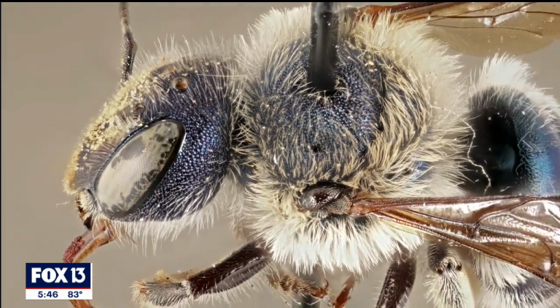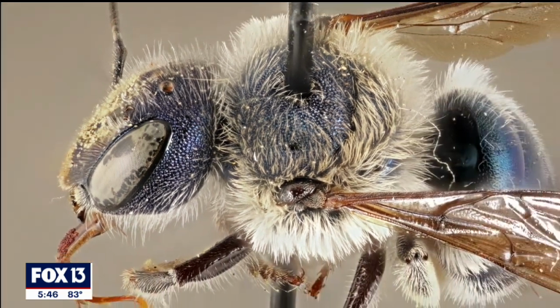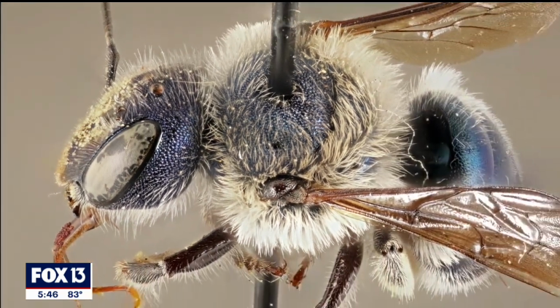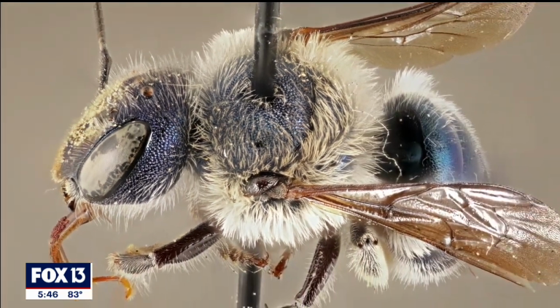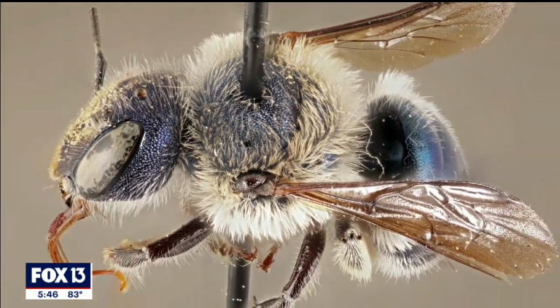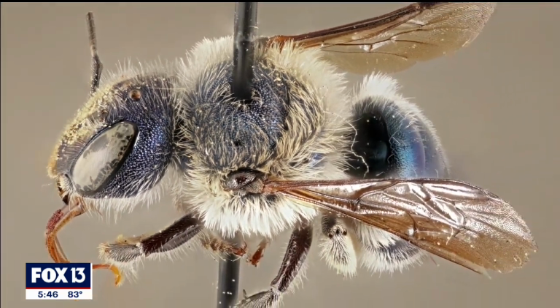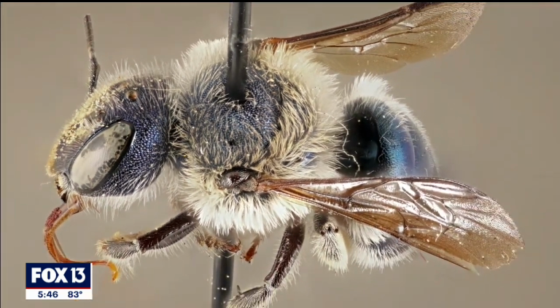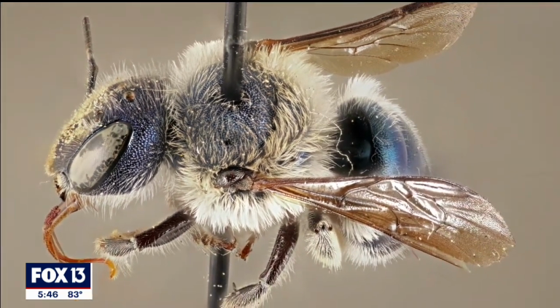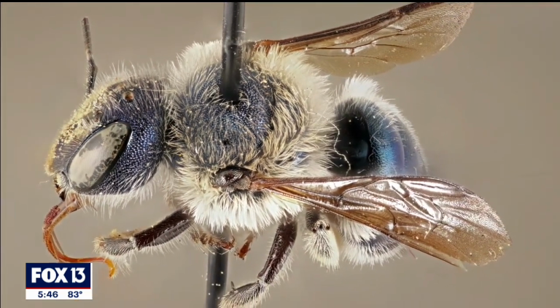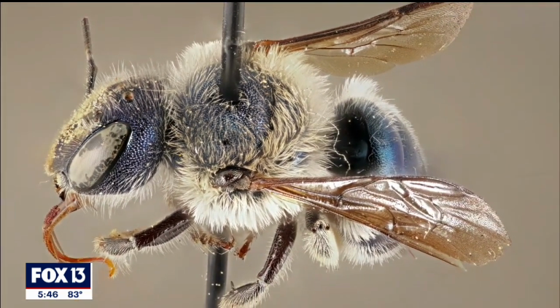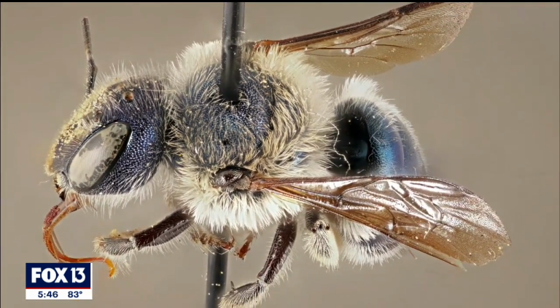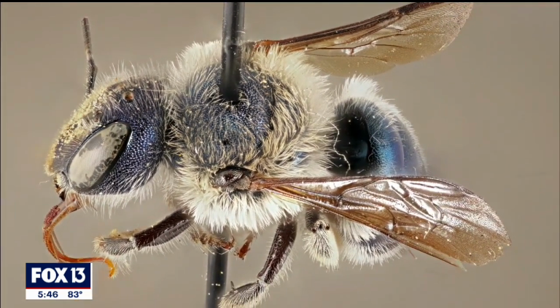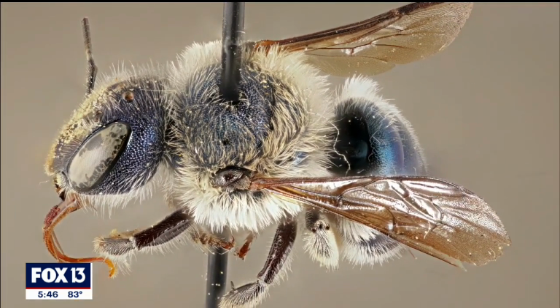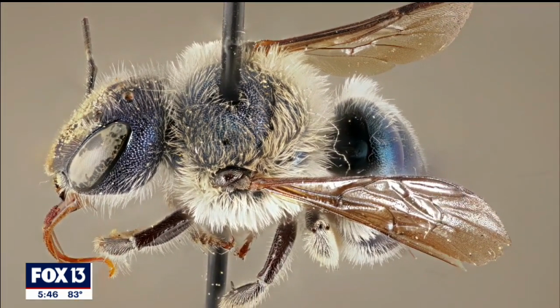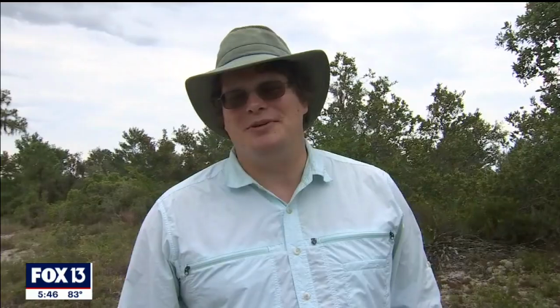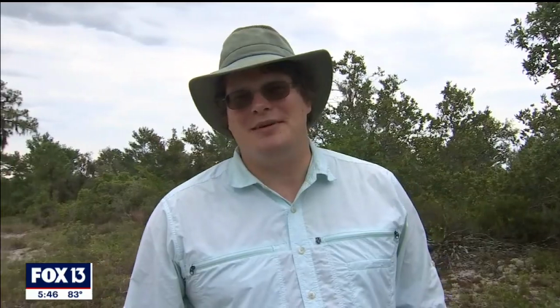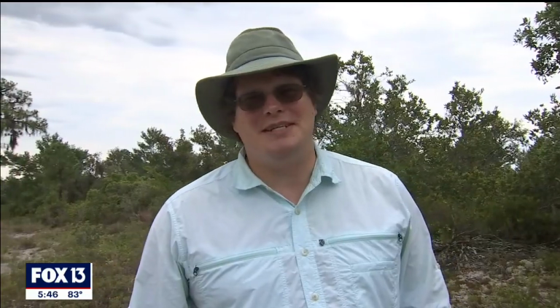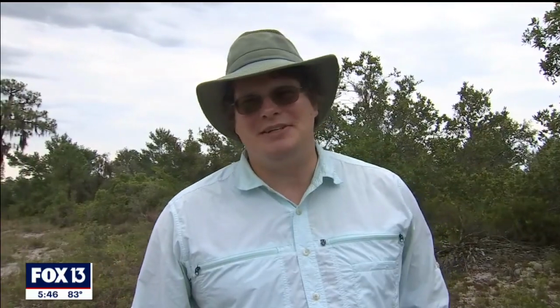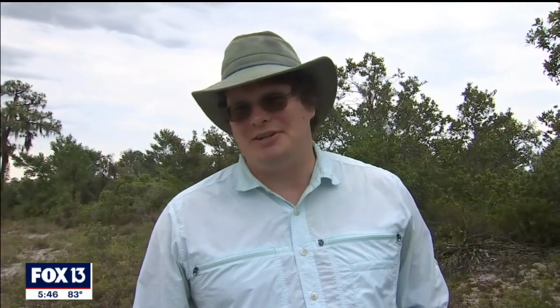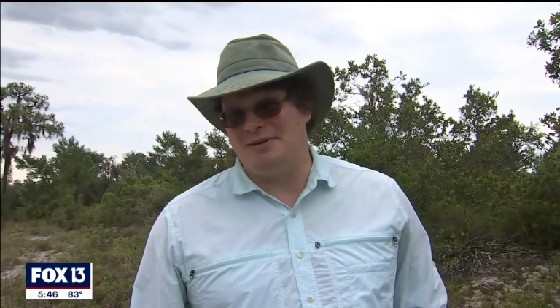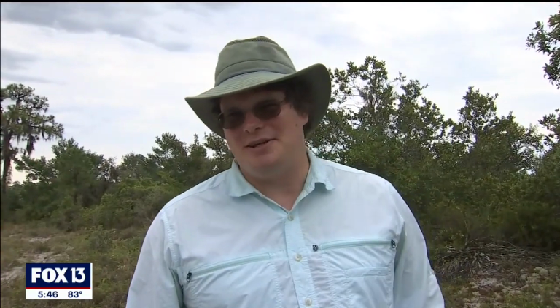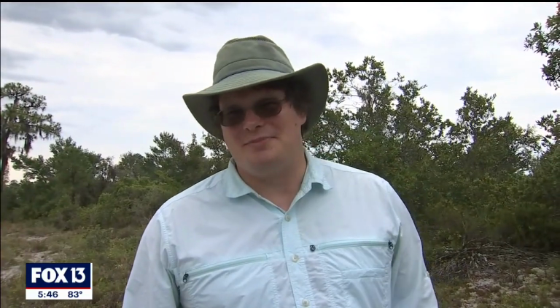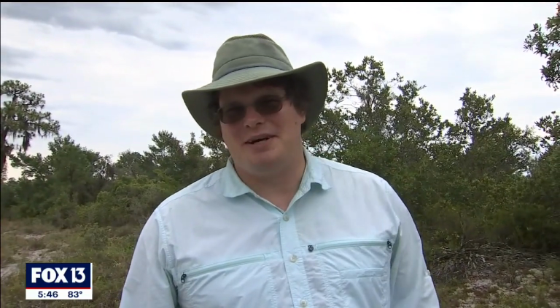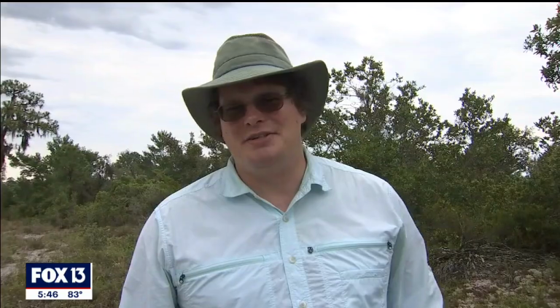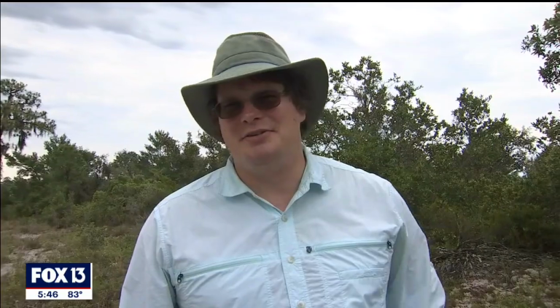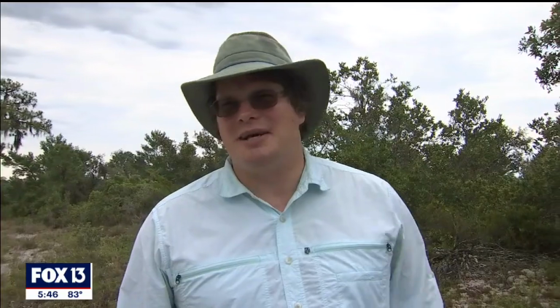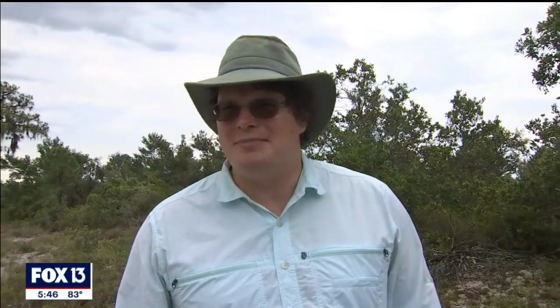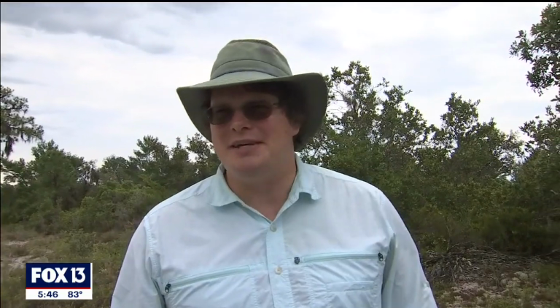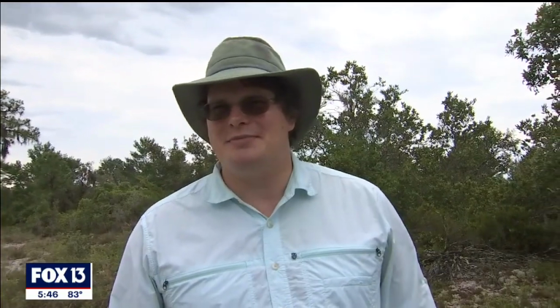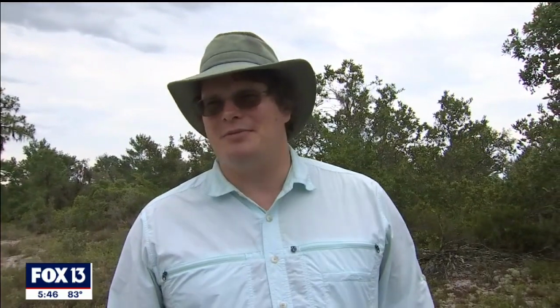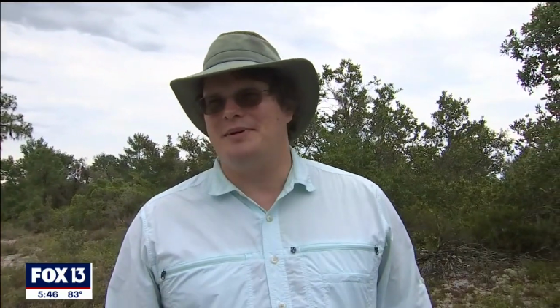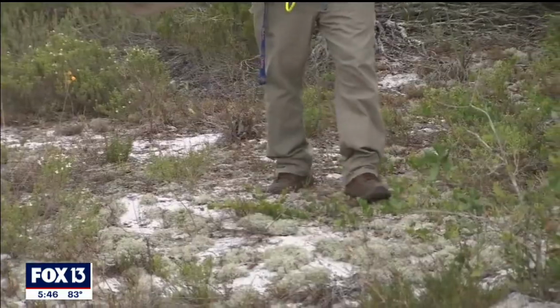It does sting. I have been stung a couple of times, but it didn't hurt that much compared to honeybees or bumblebees.